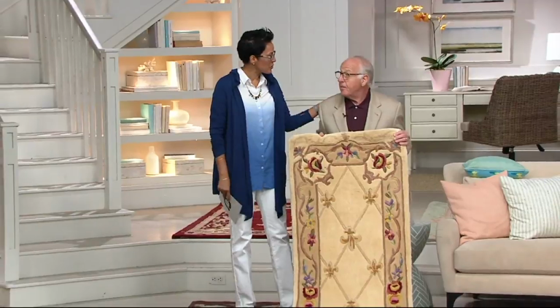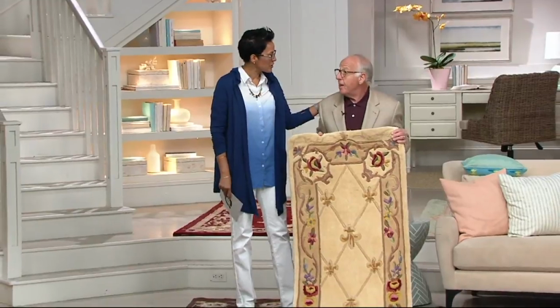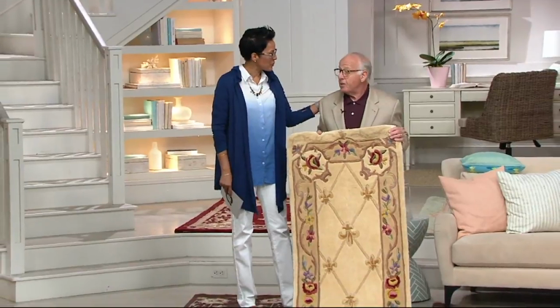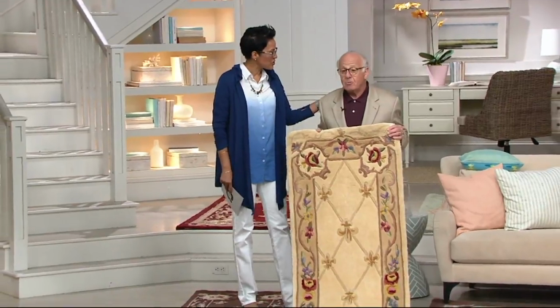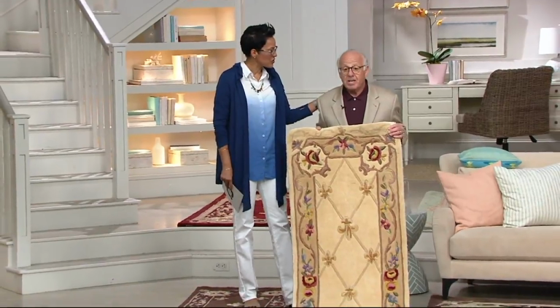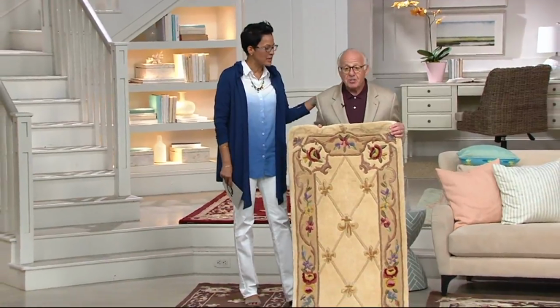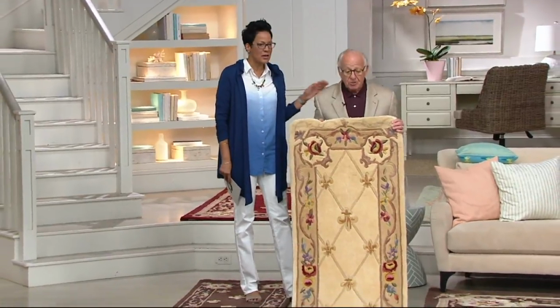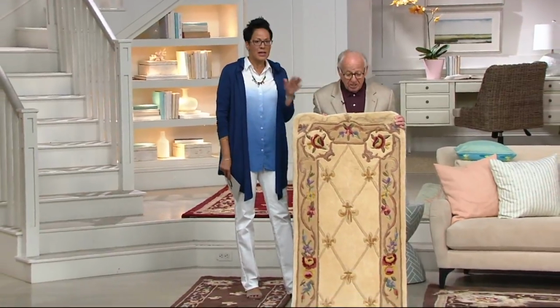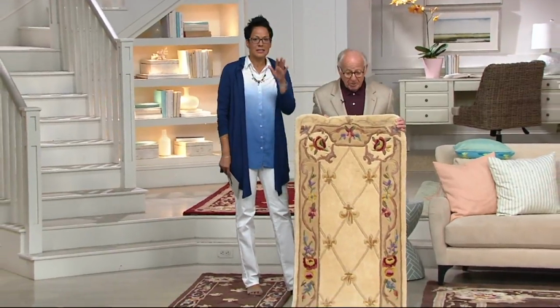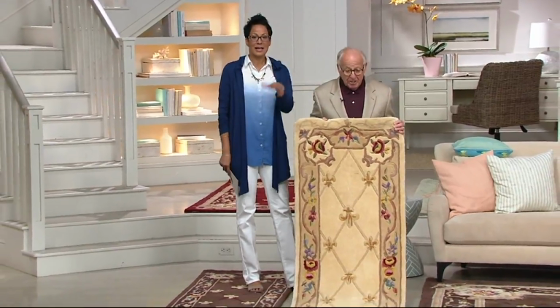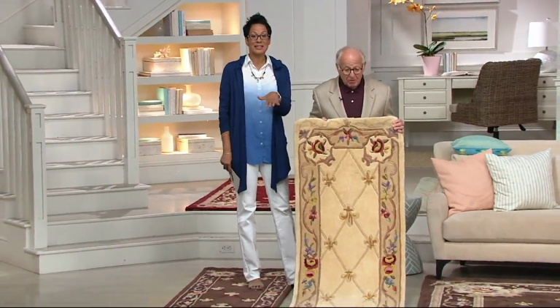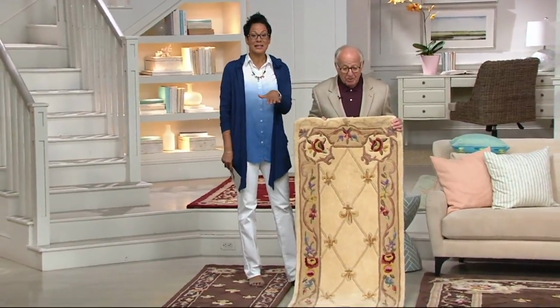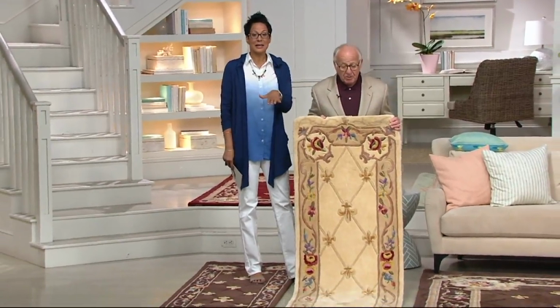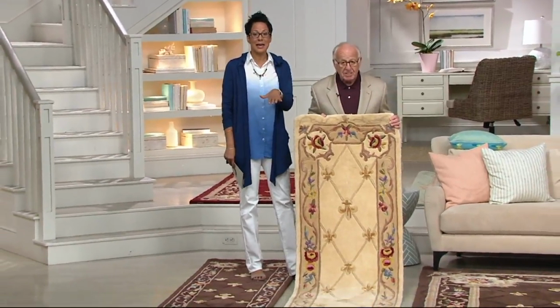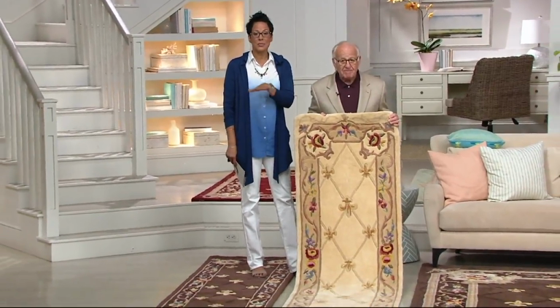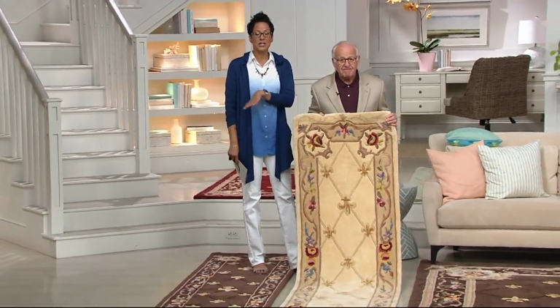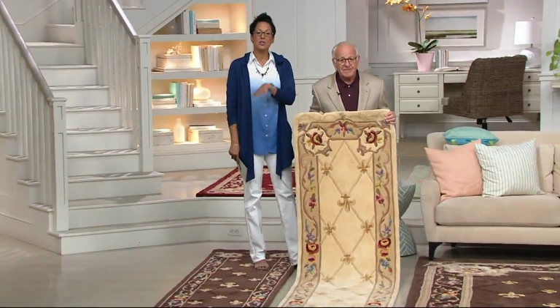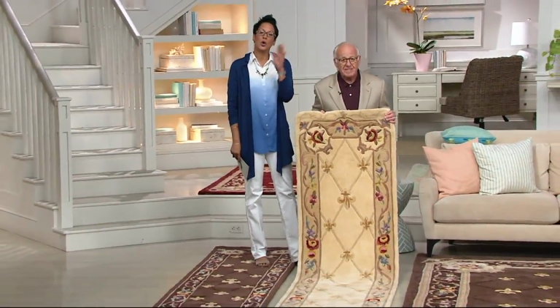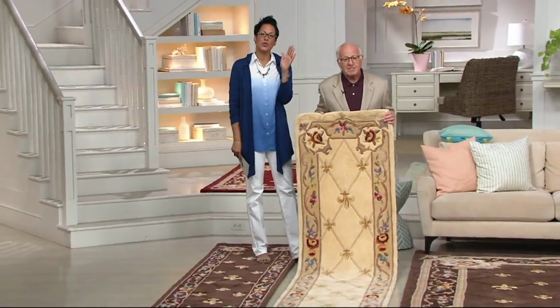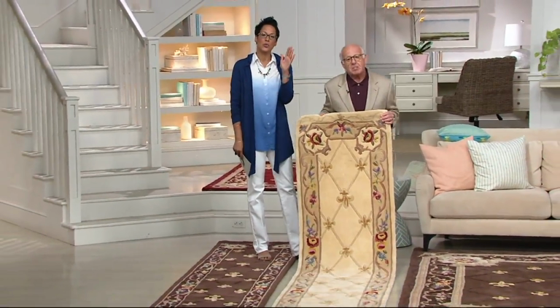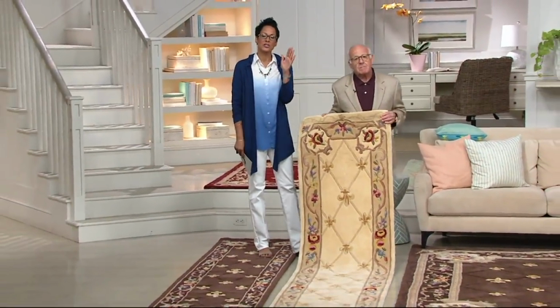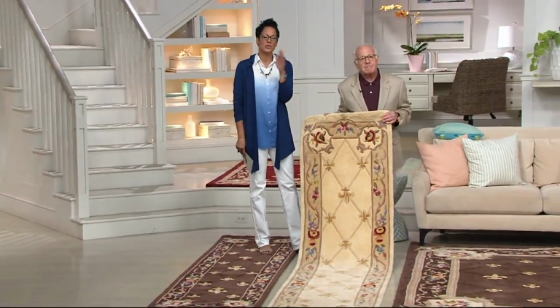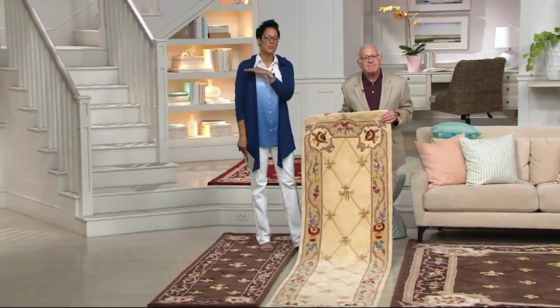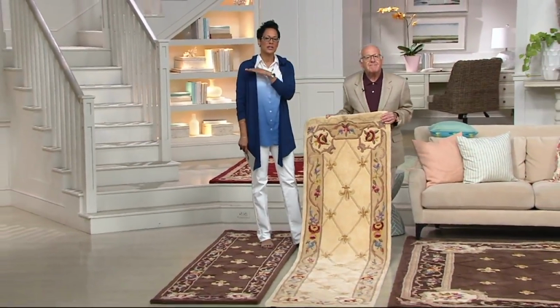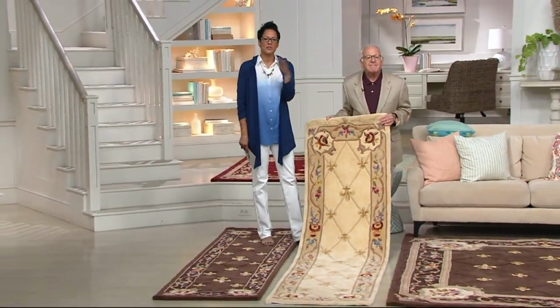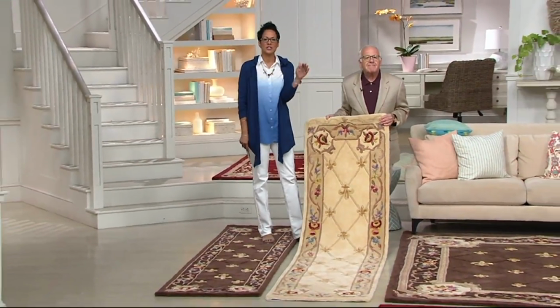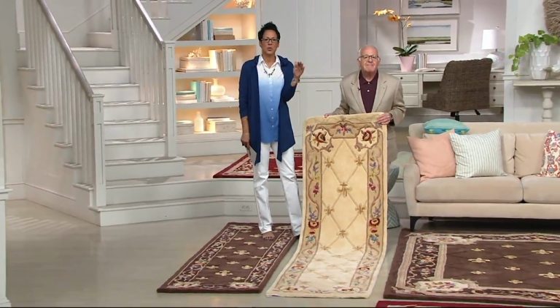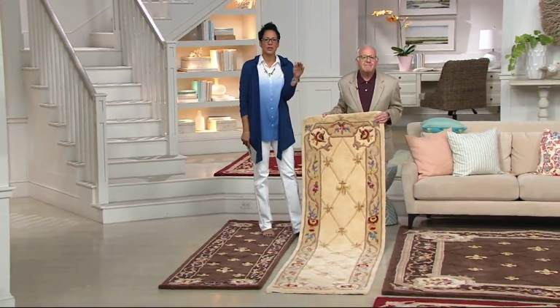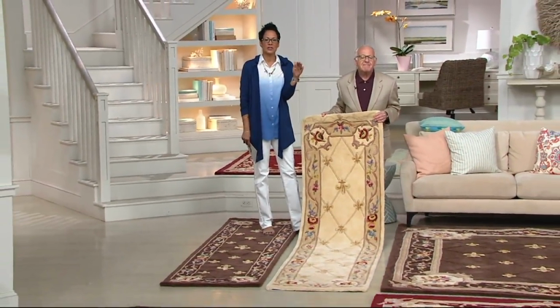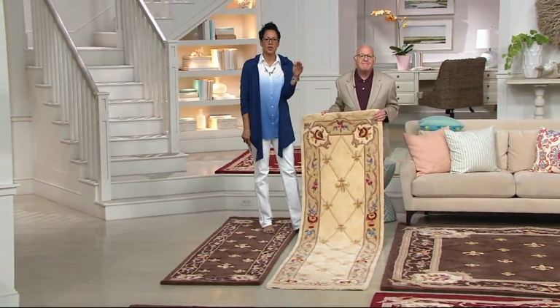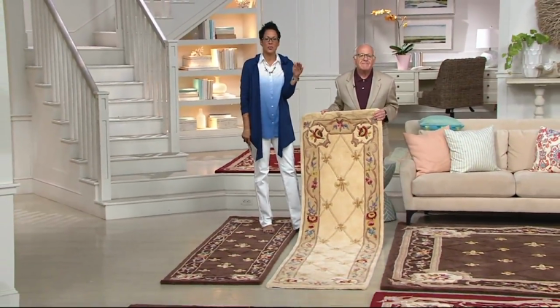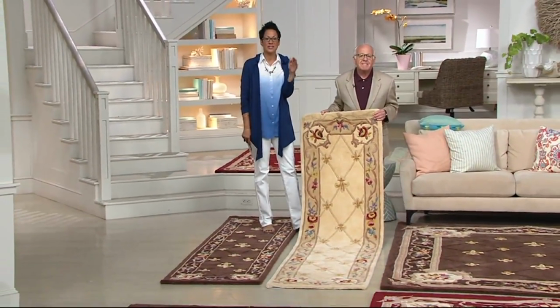Thank you so much. Today's the day to get it because tomorrow the price goes up on every single one of these carpets.